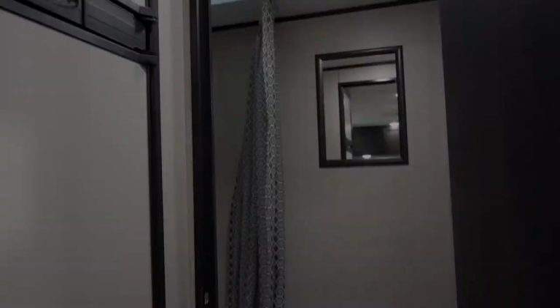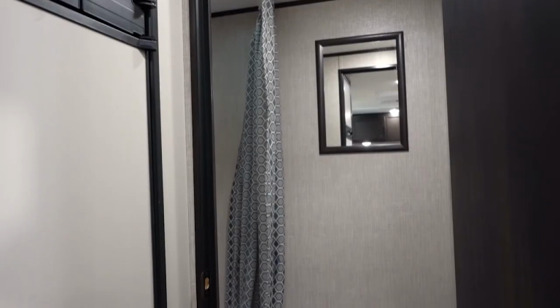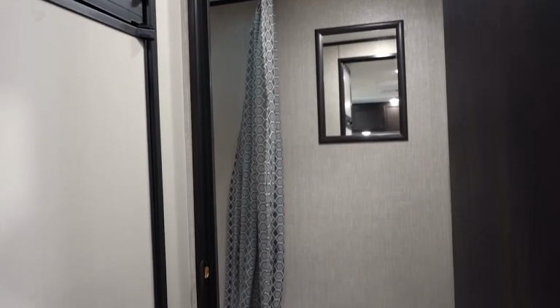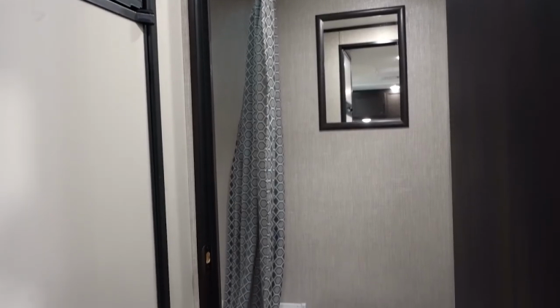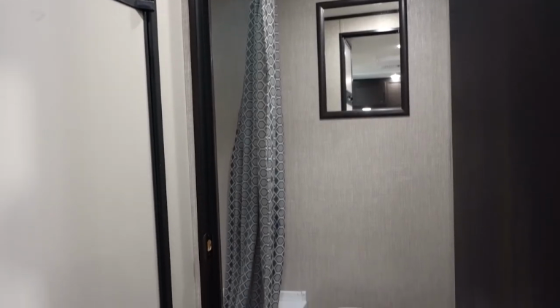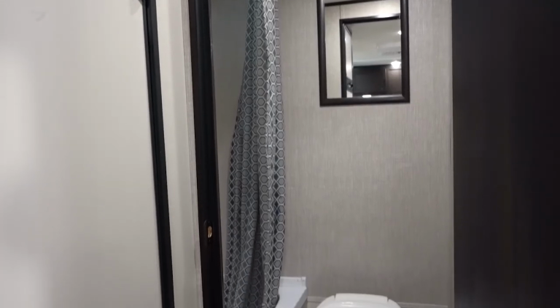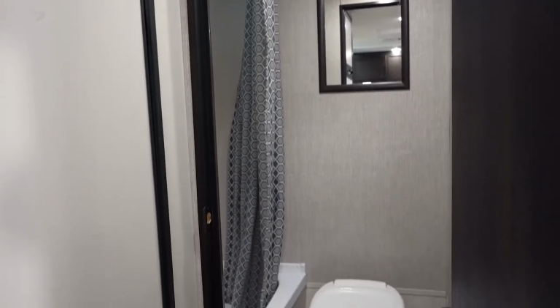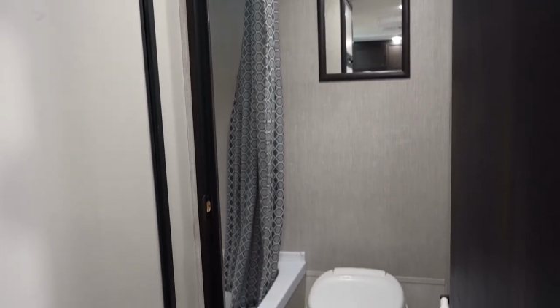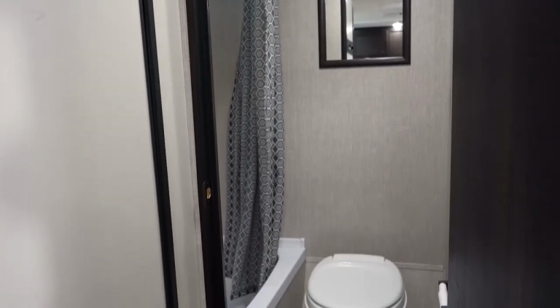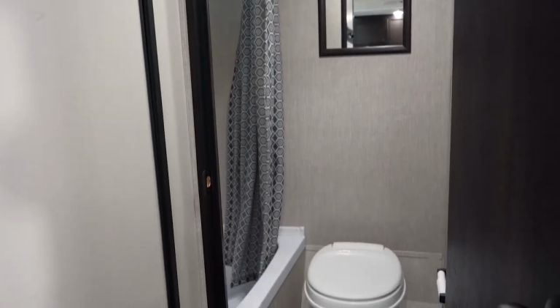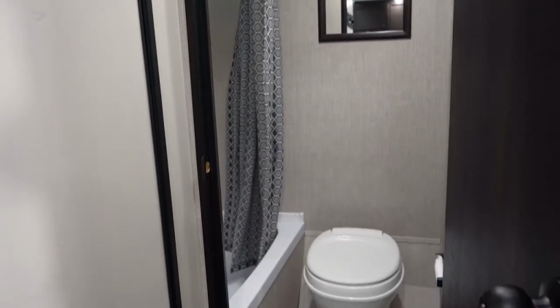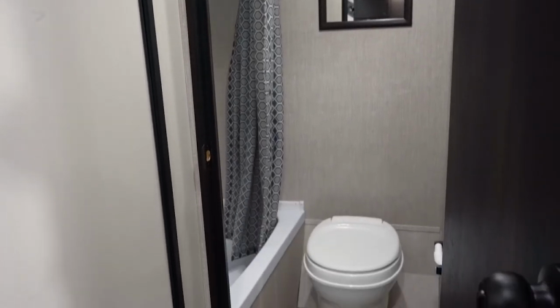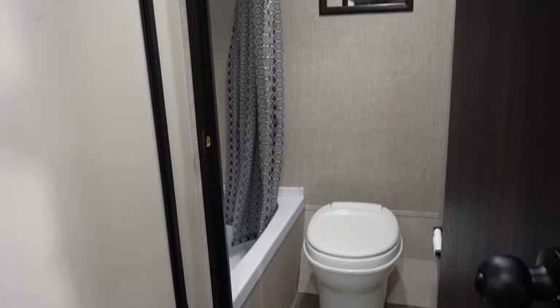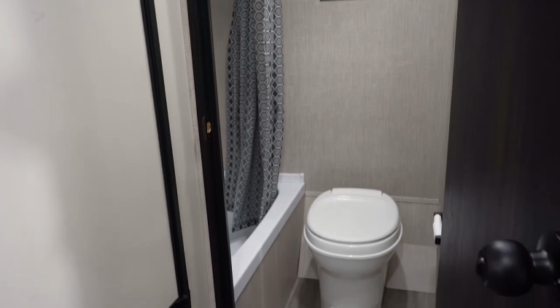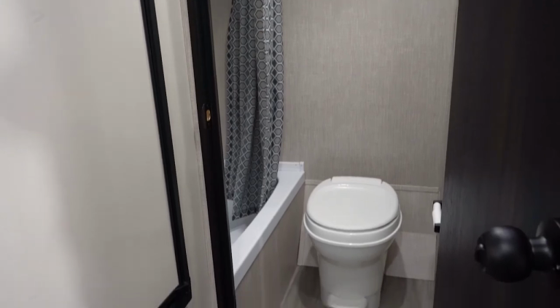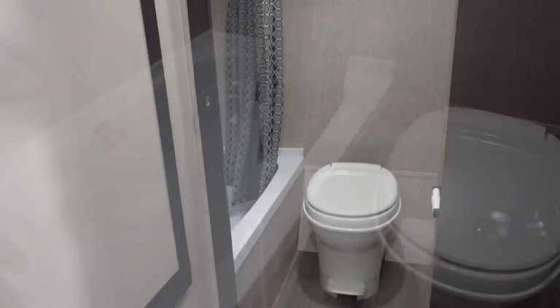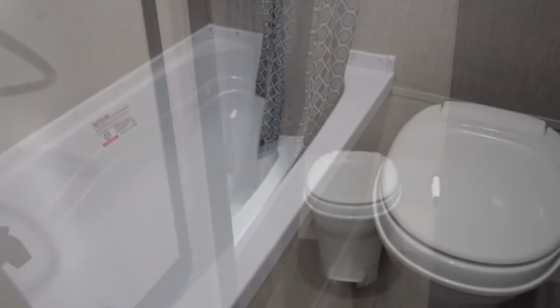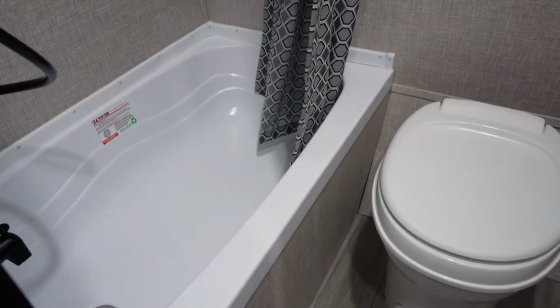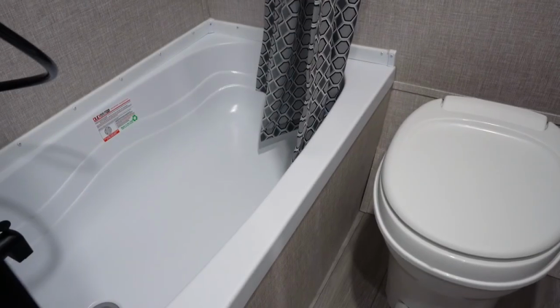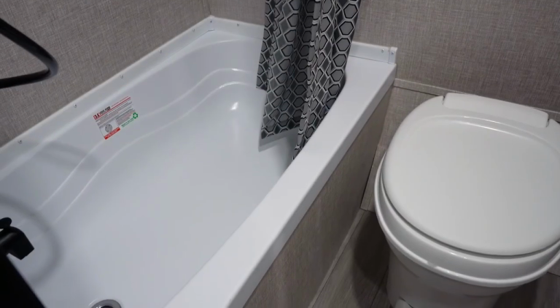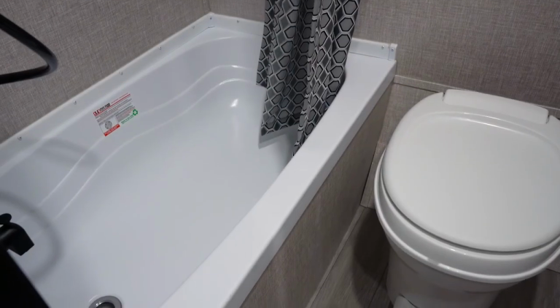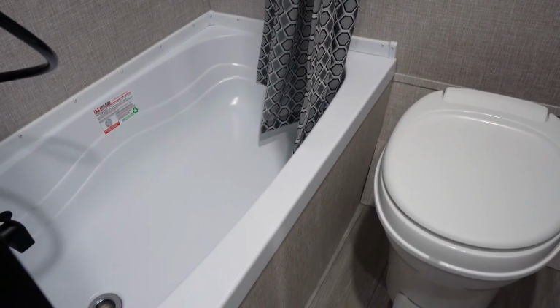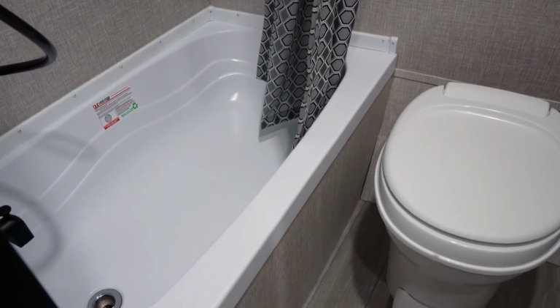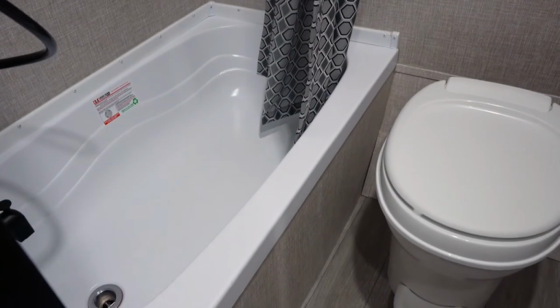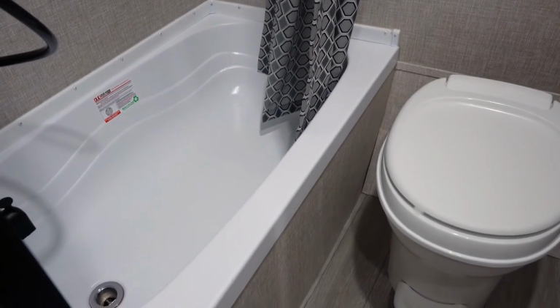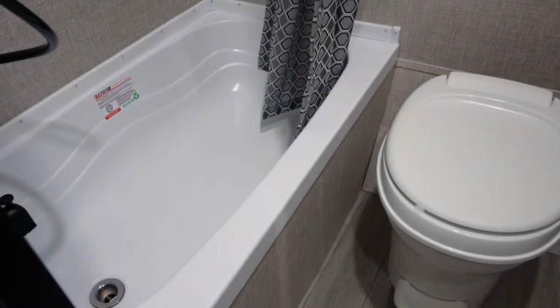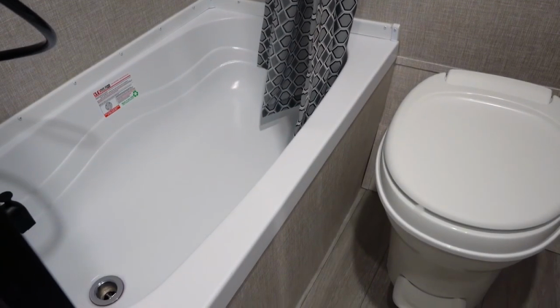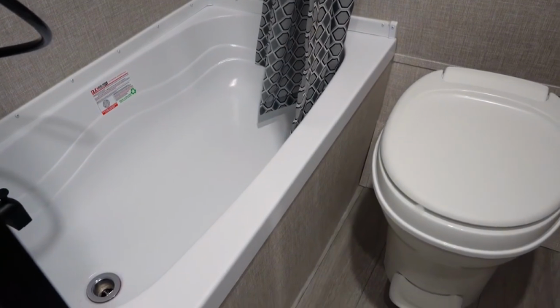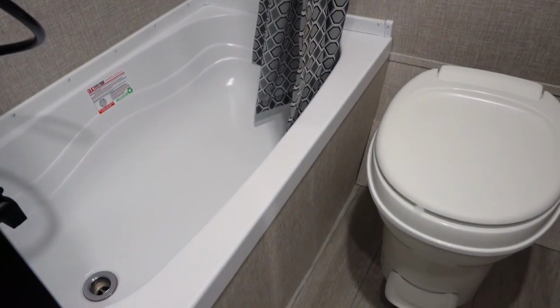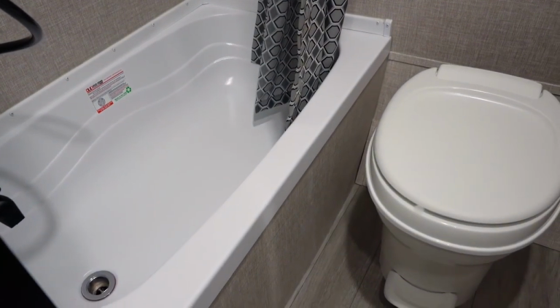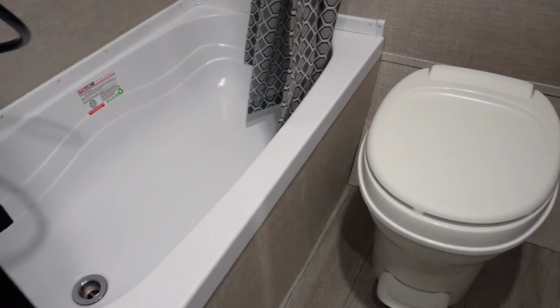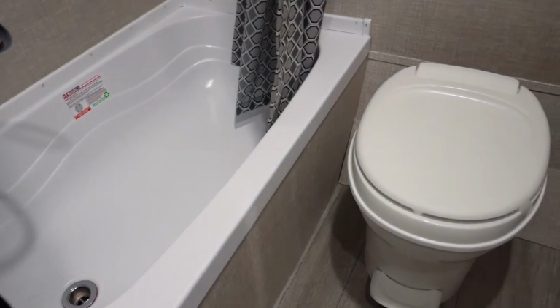Back here you are also going to have your toilet and your shower. This small, nice unit also does have a tub.